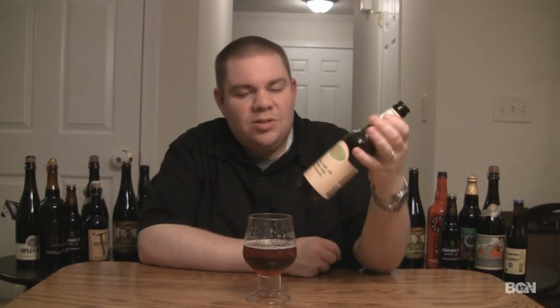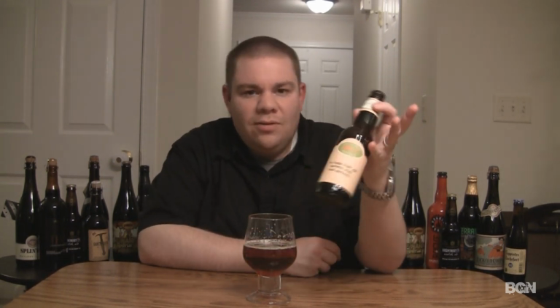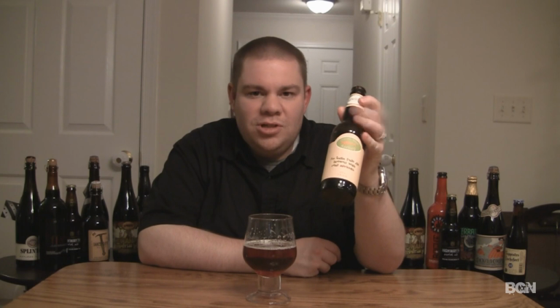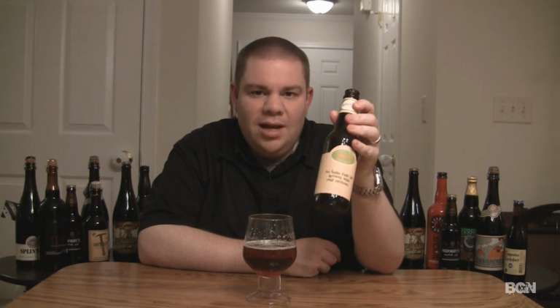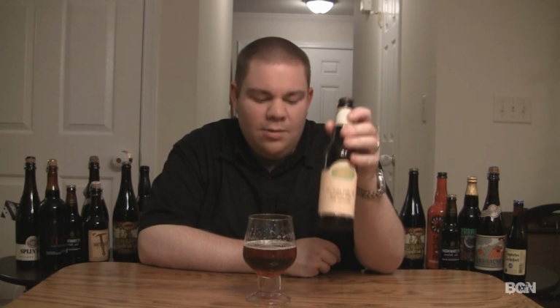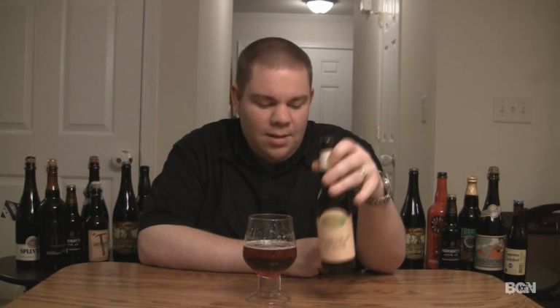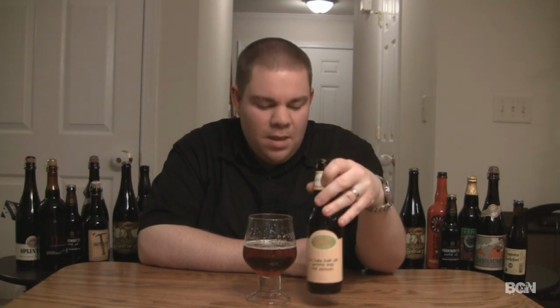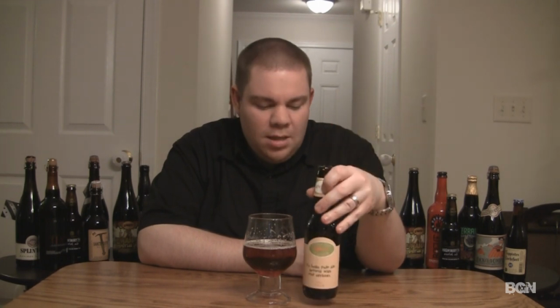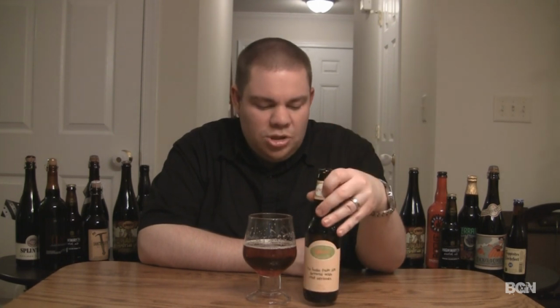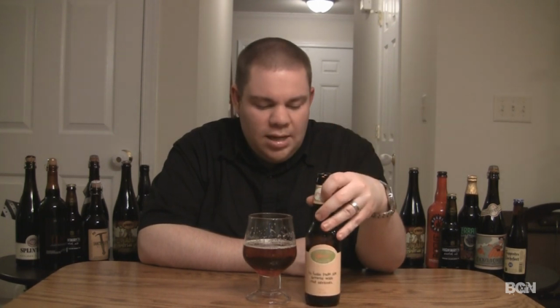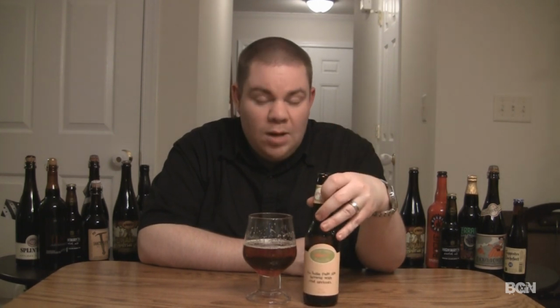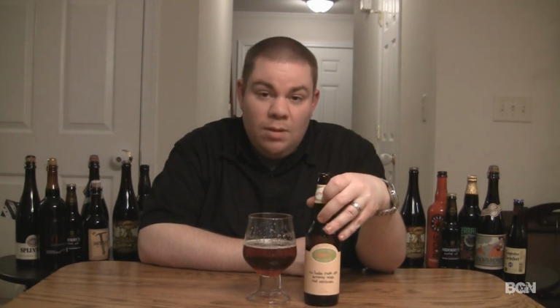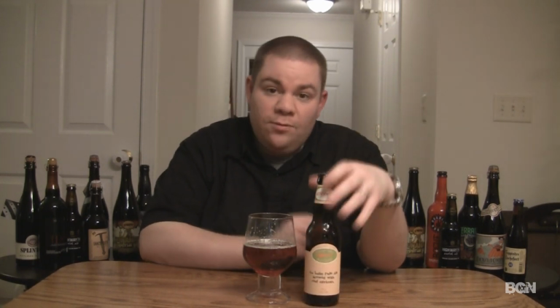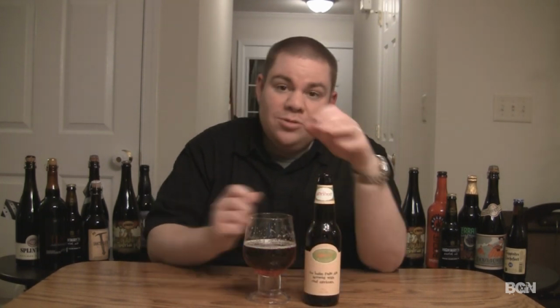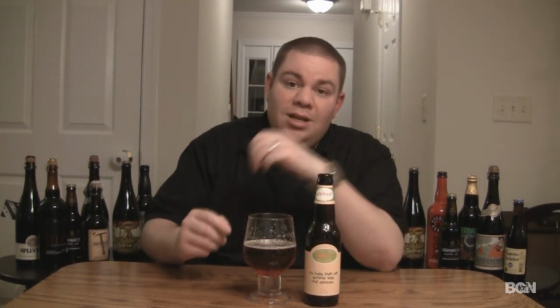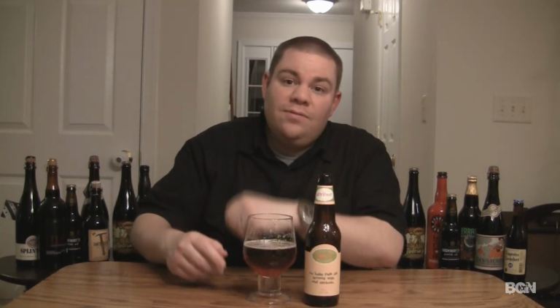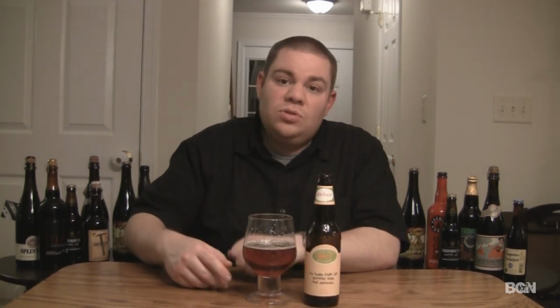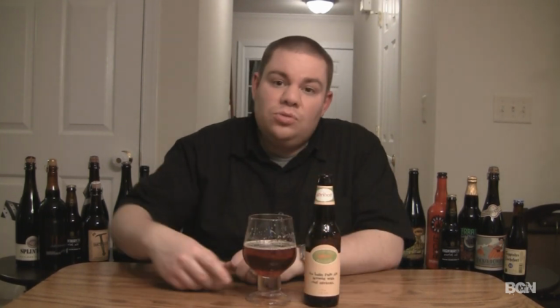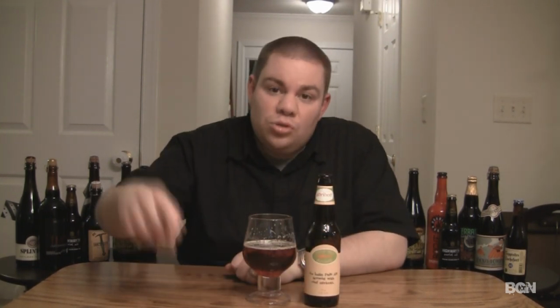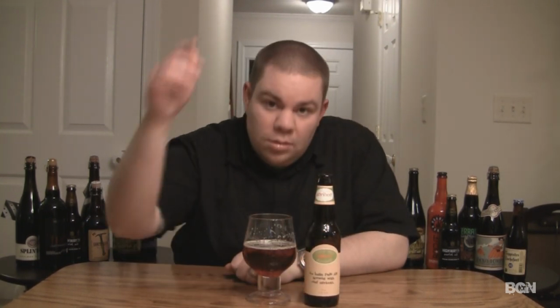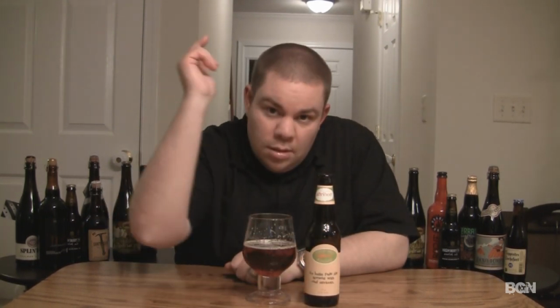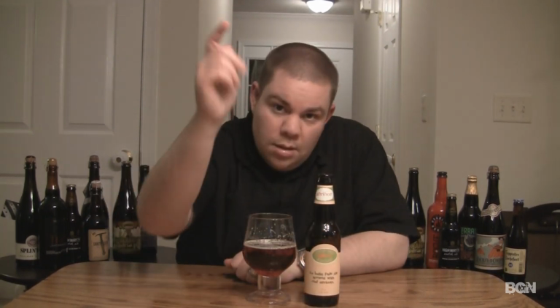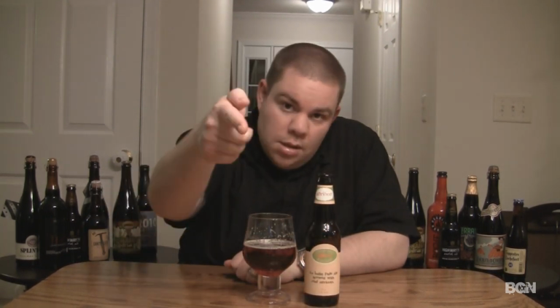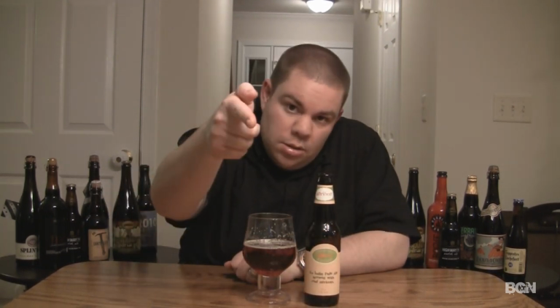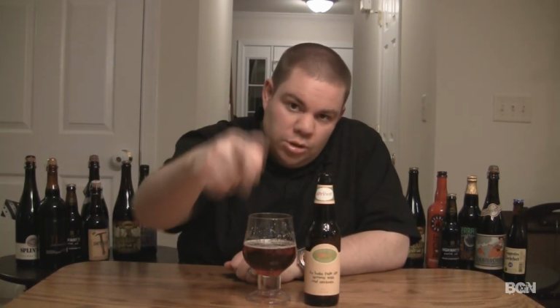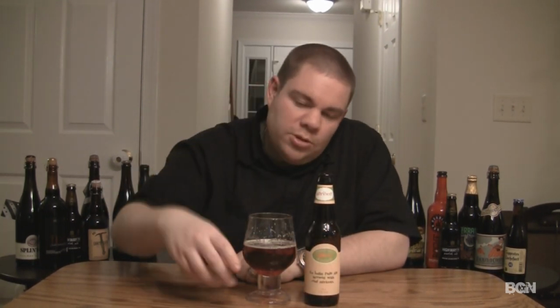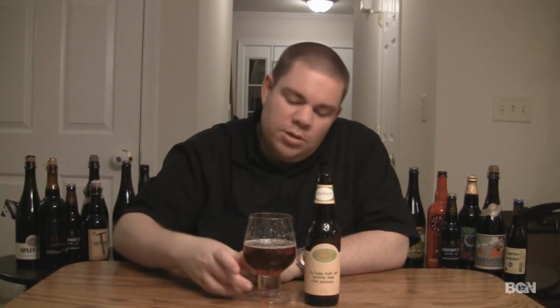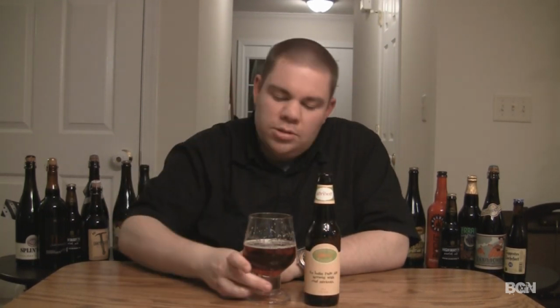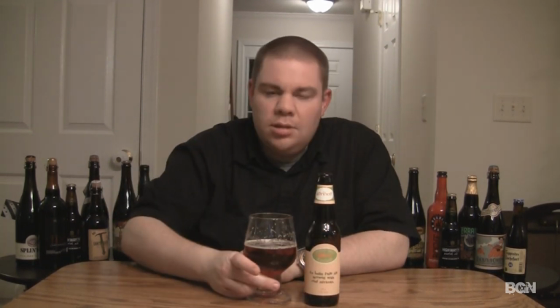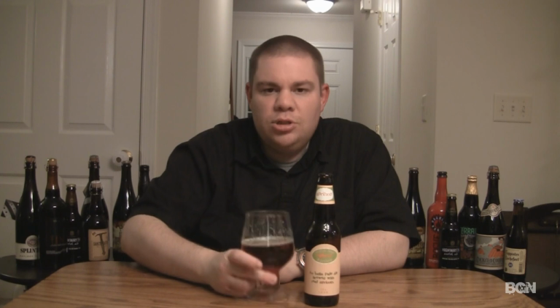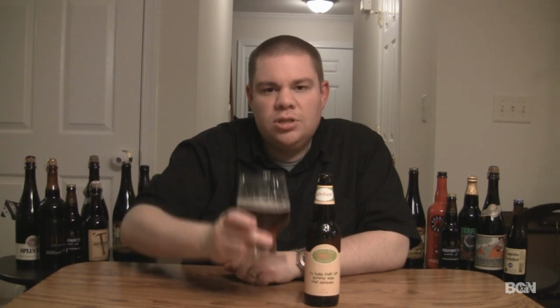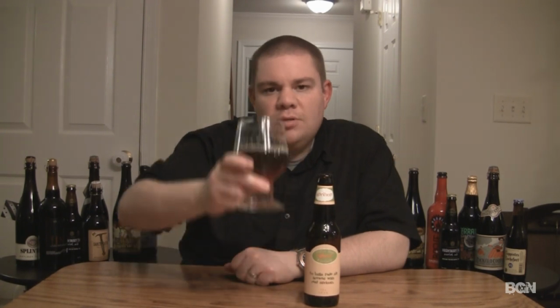This is Dogfish Head ApriHop — check it out. Remember folks, life is too short. Drink amazing beers. Cheers guys.